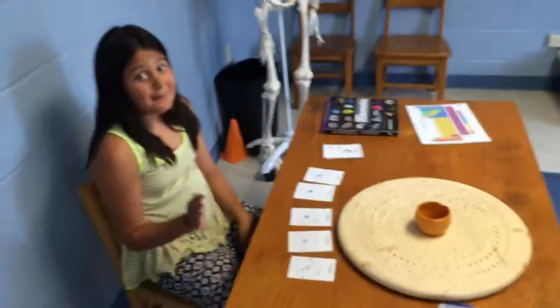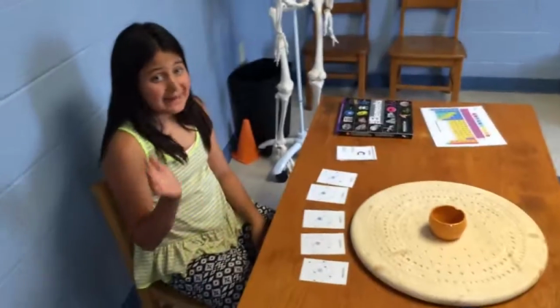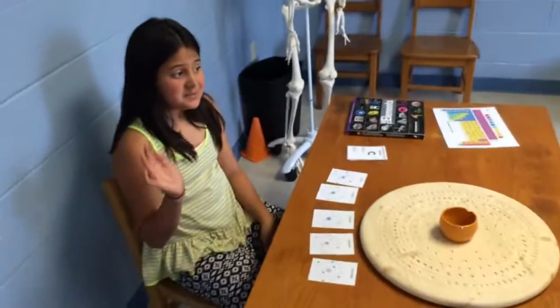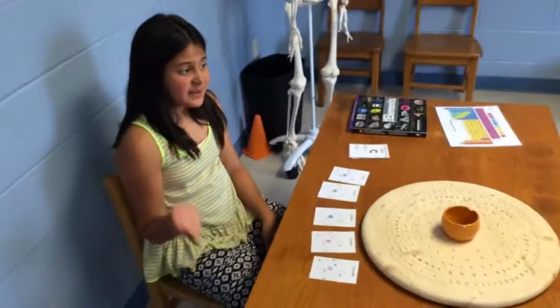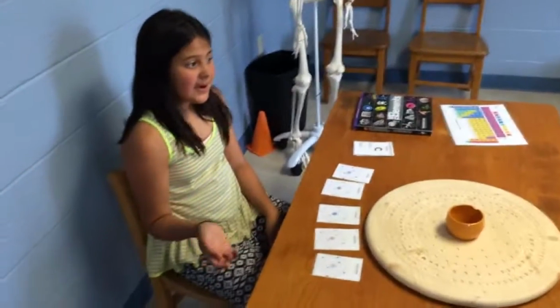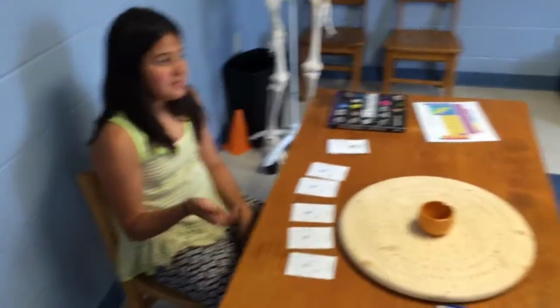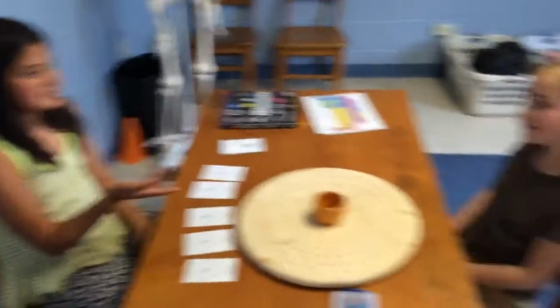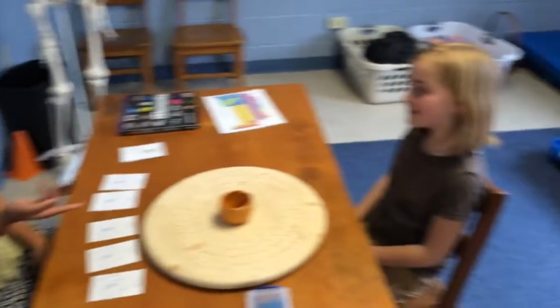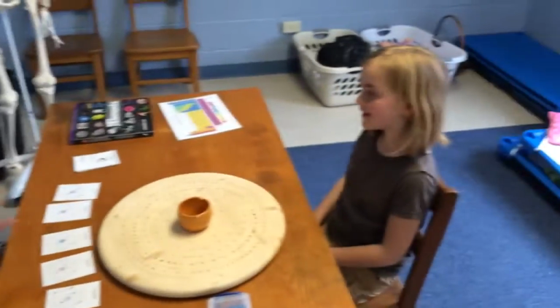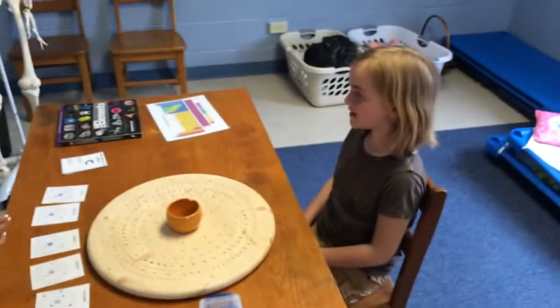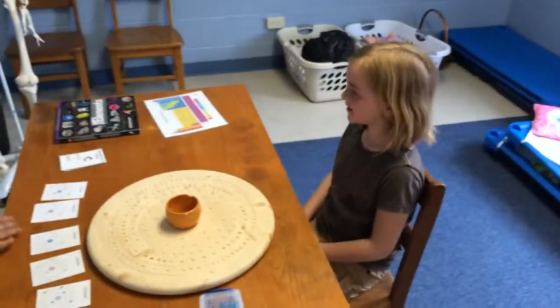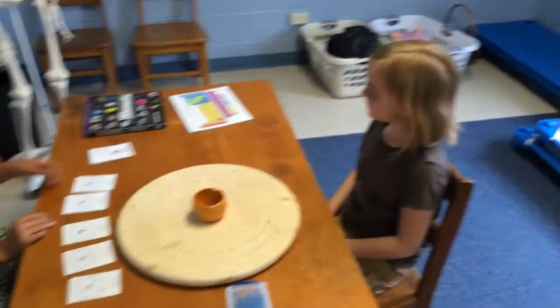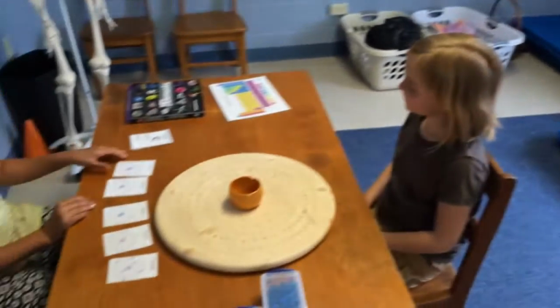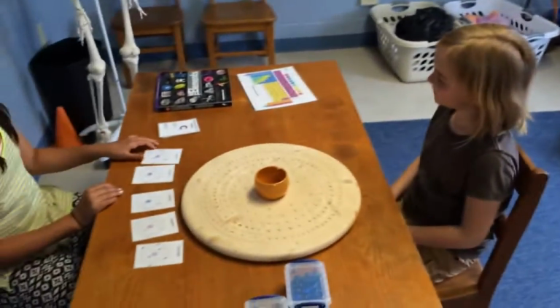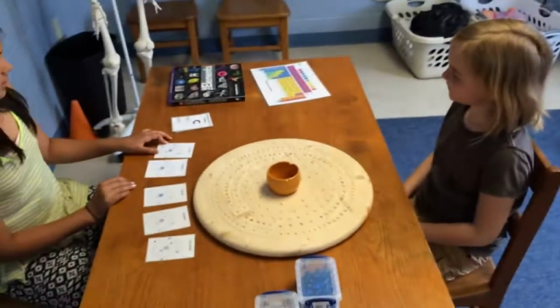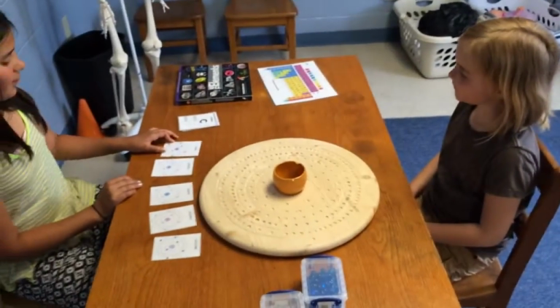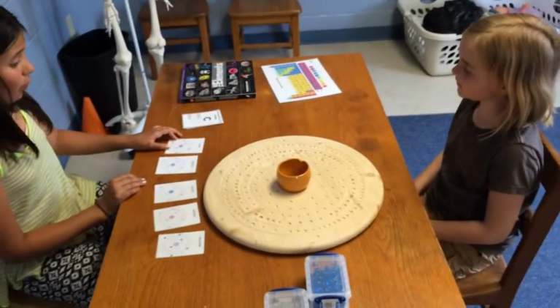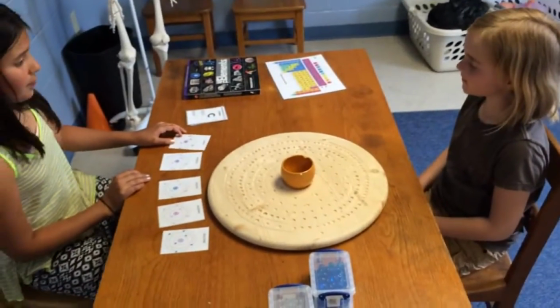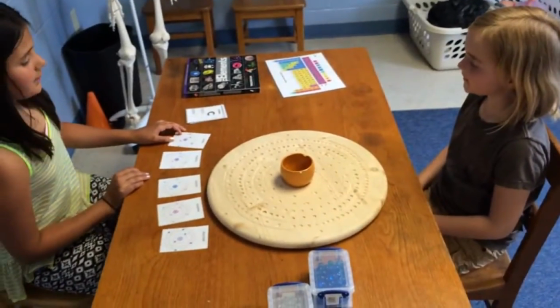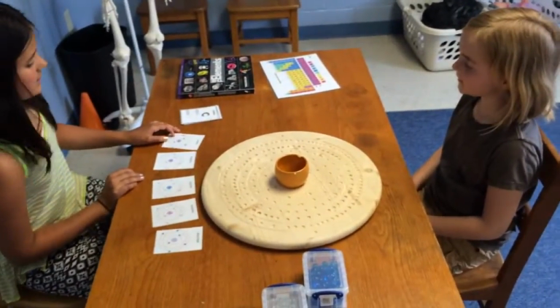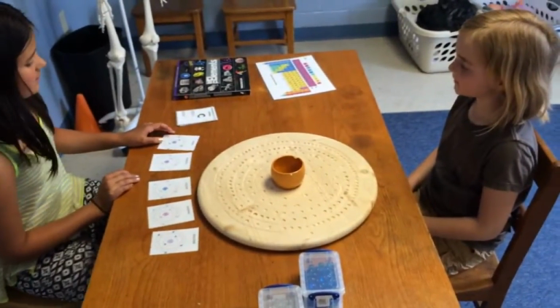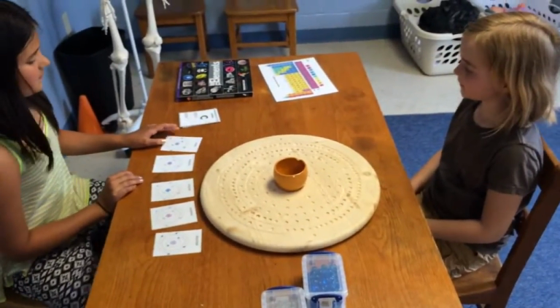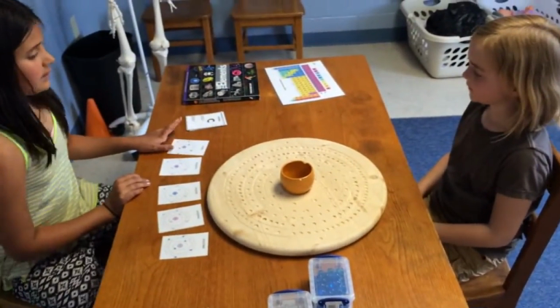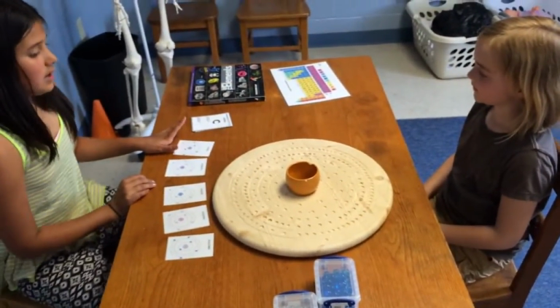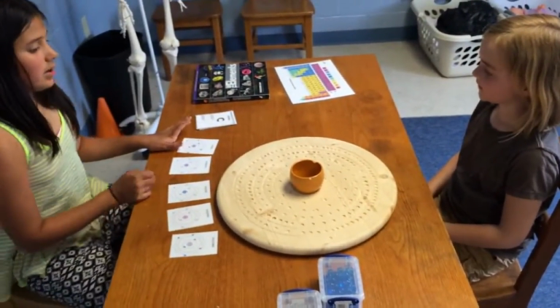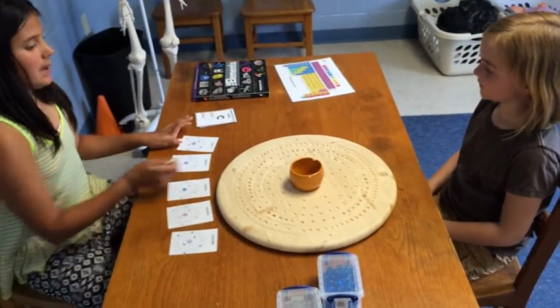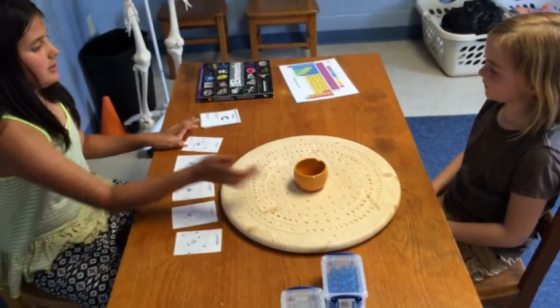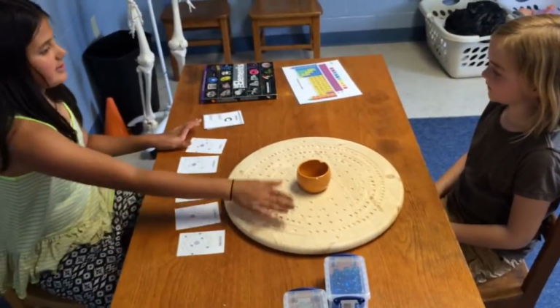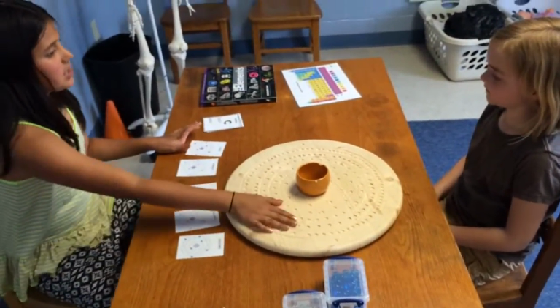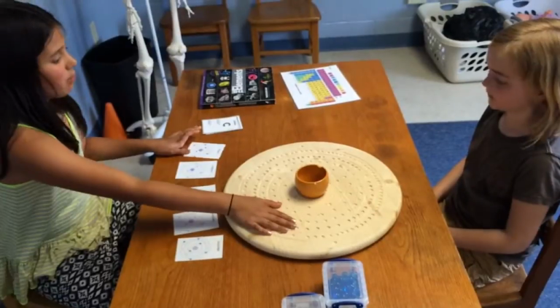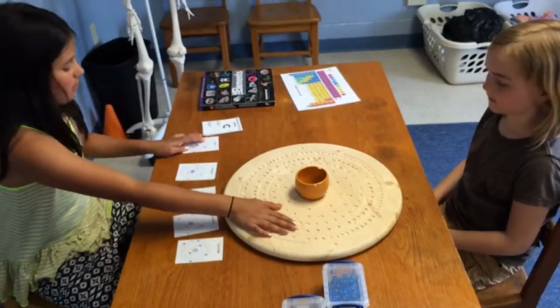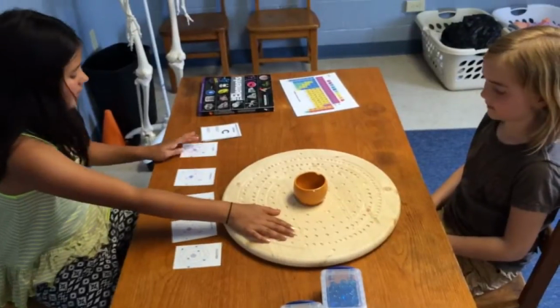Hi, my name is Mira. This is Emma, and I'm going to teach her the boar board lesson. Okay, Emma, this is our boar board.